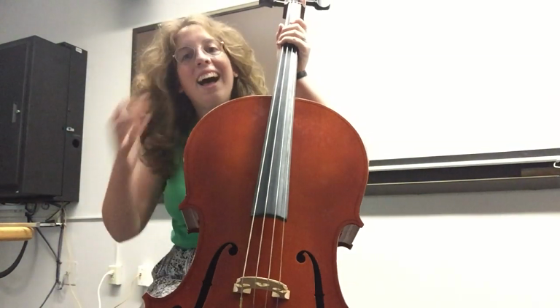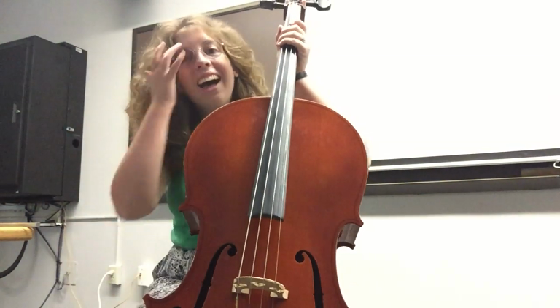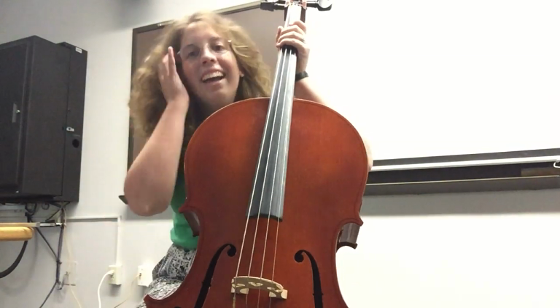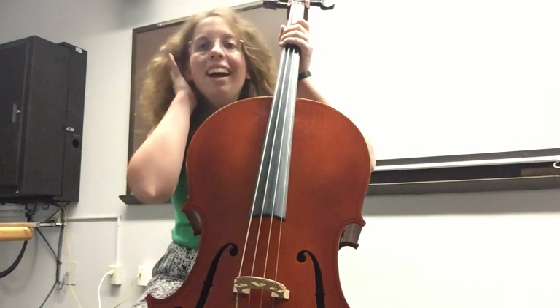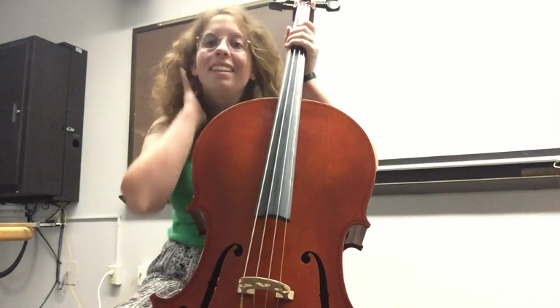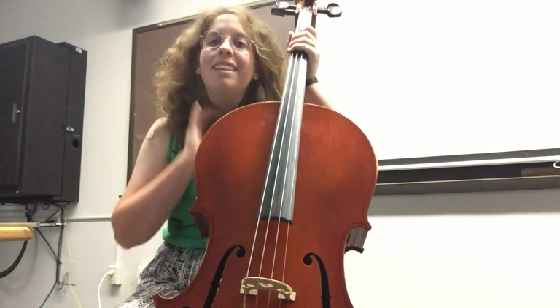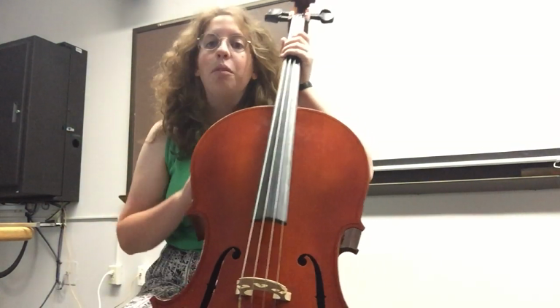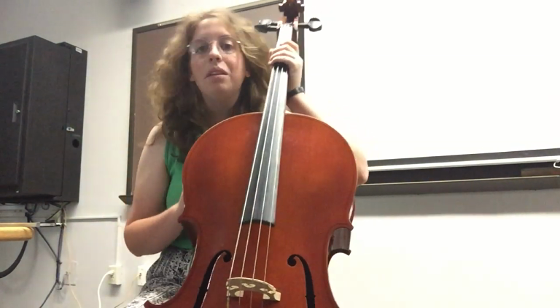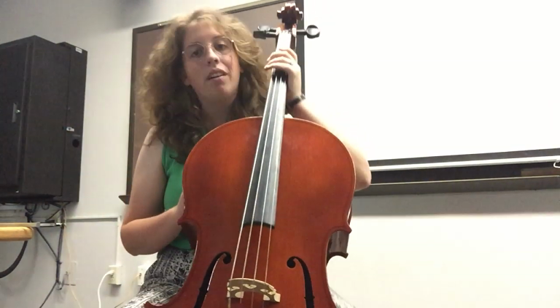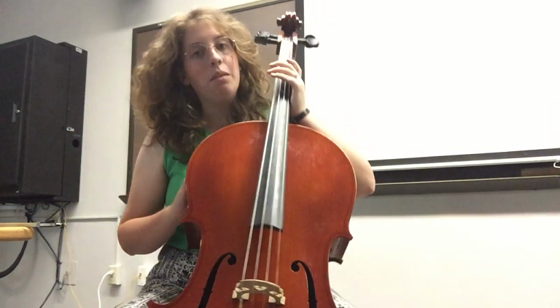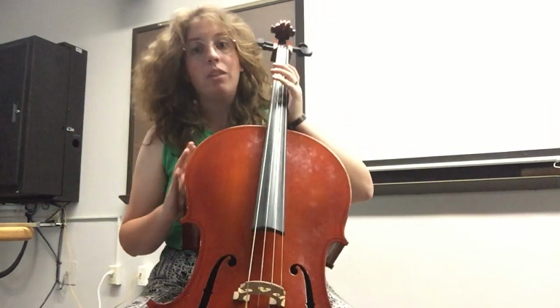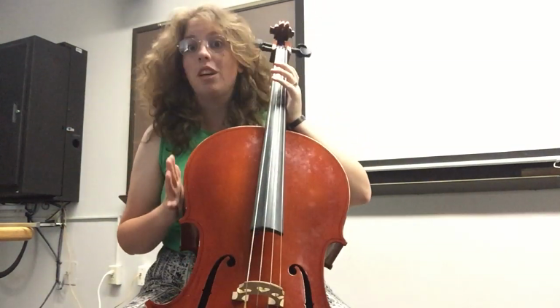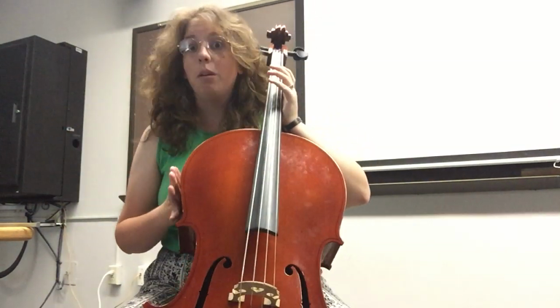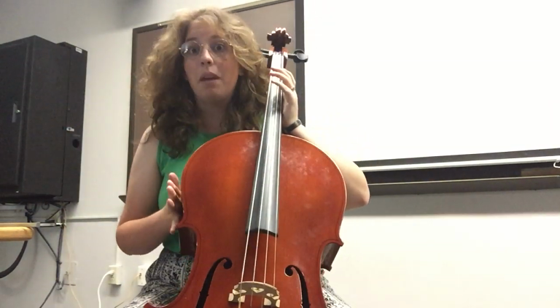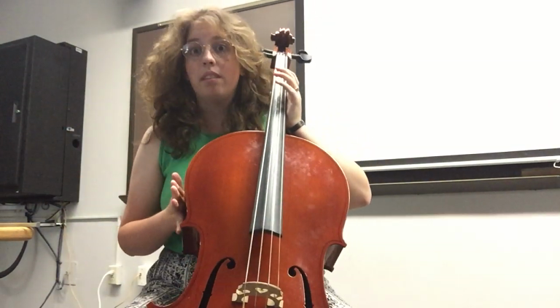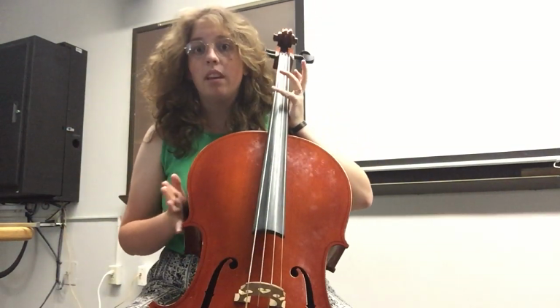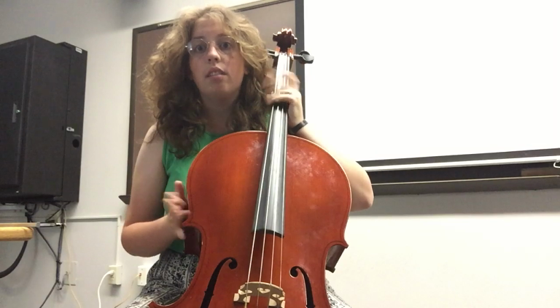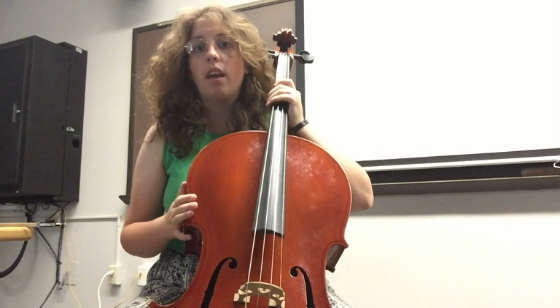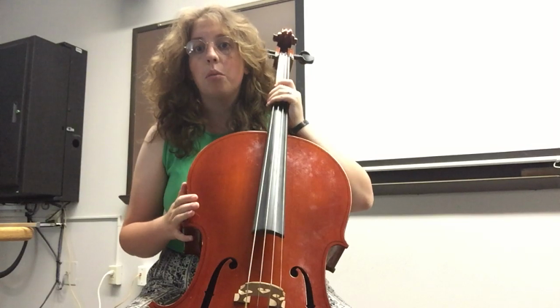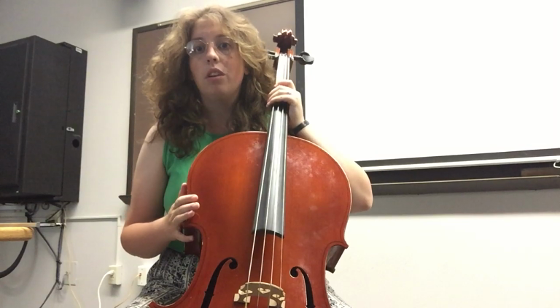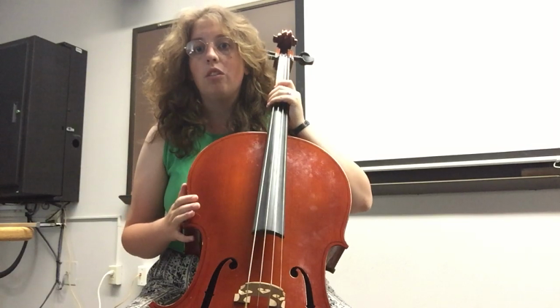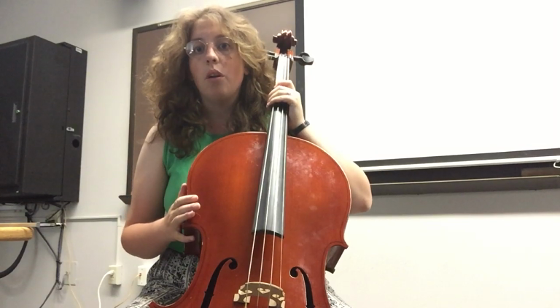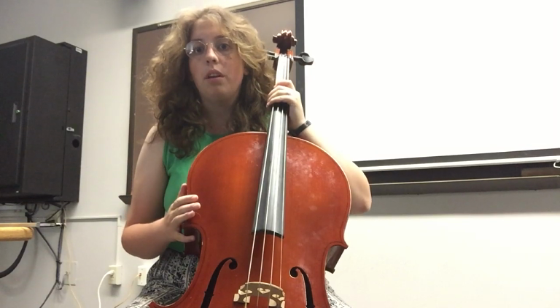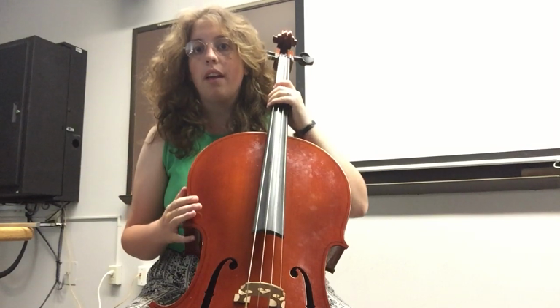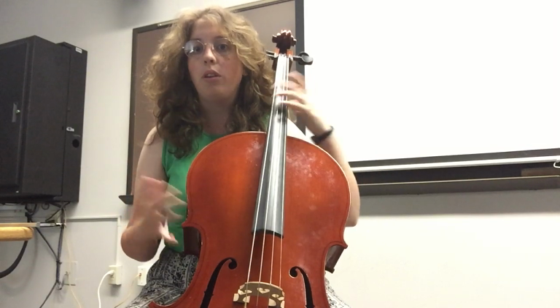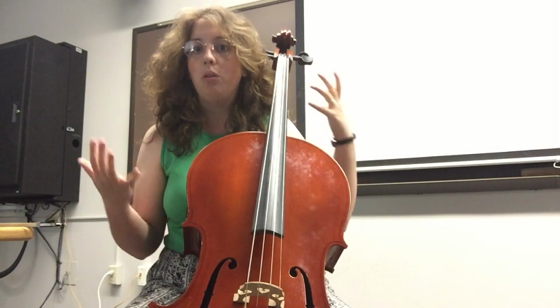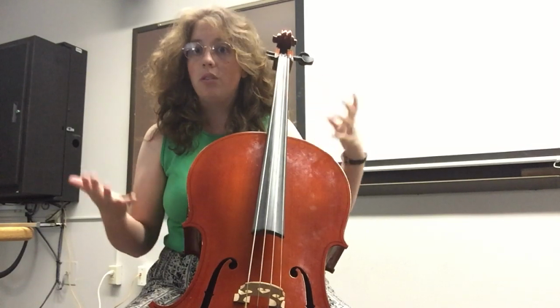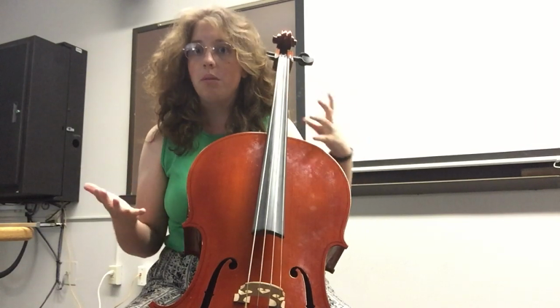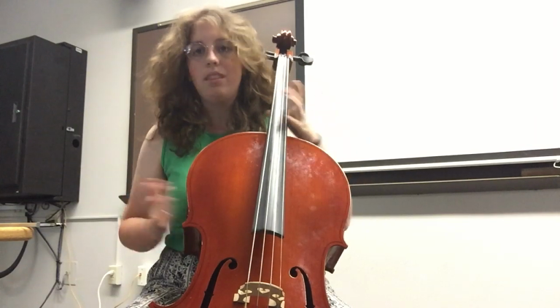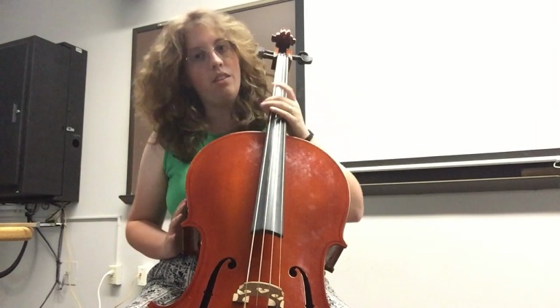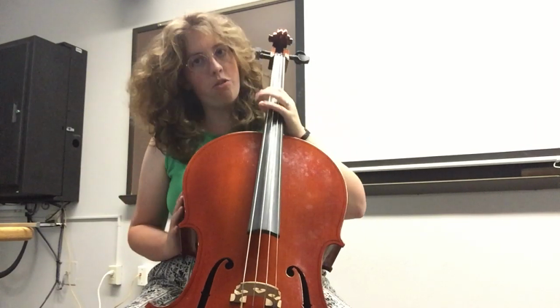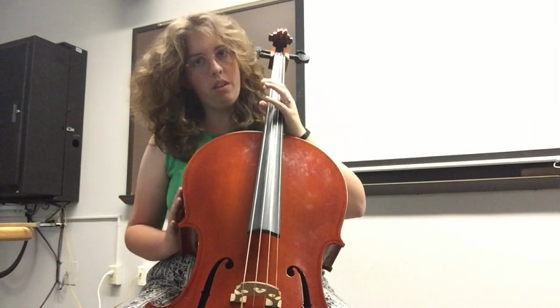Hi, today we'll be talking about cello basics and we're going to start with how you sit with the instrument.